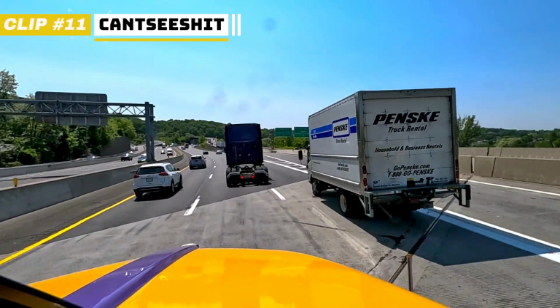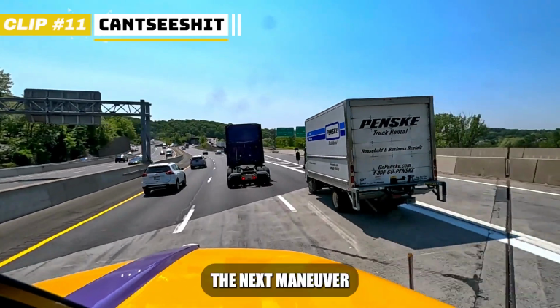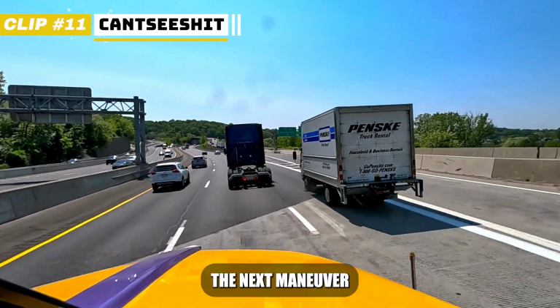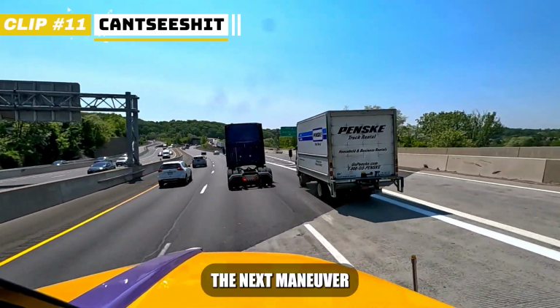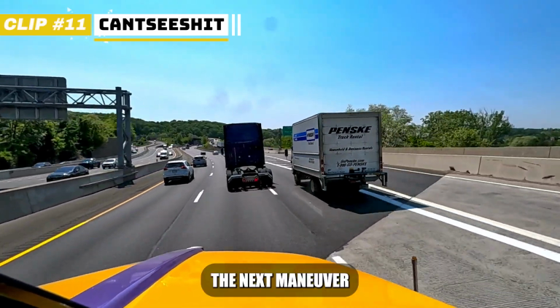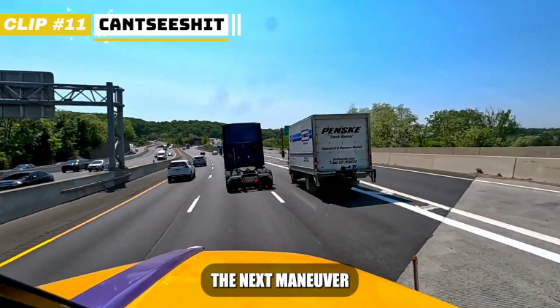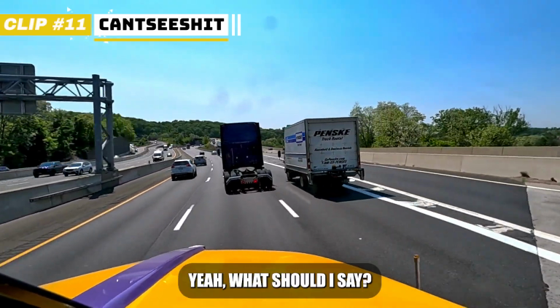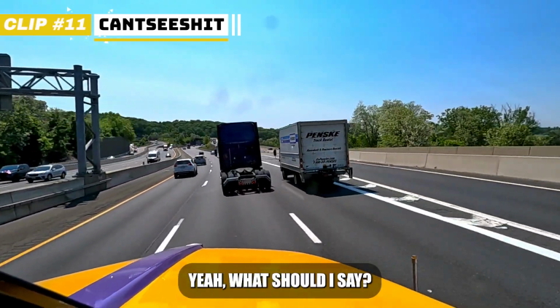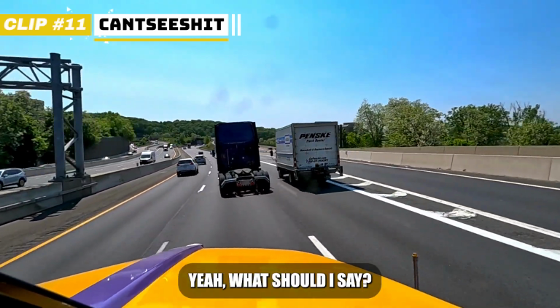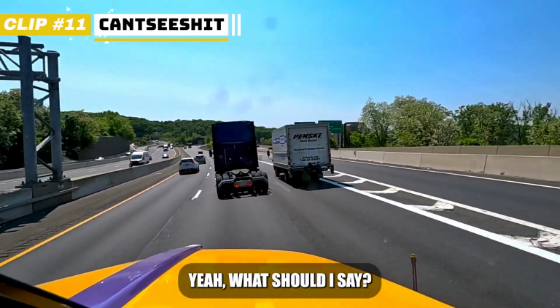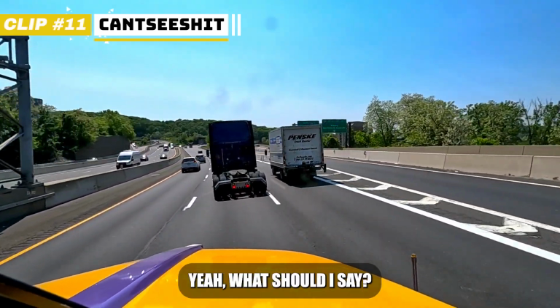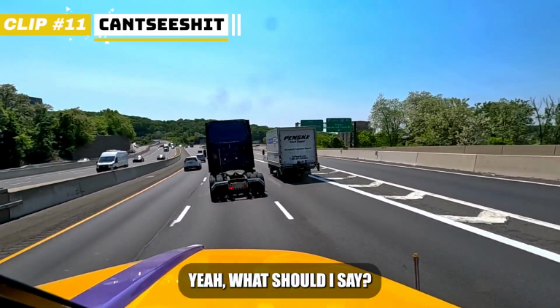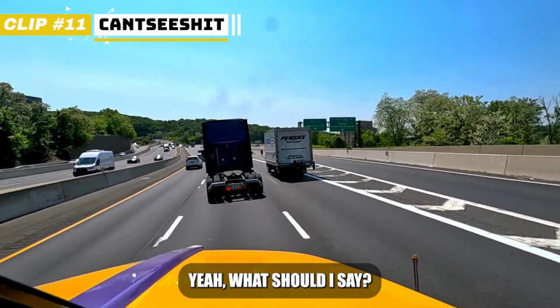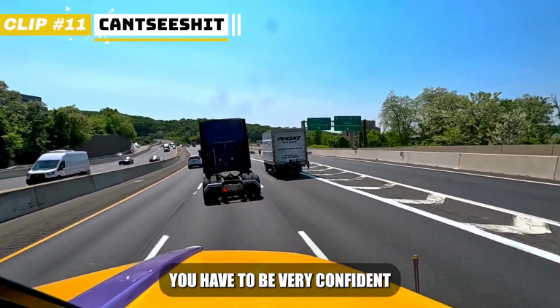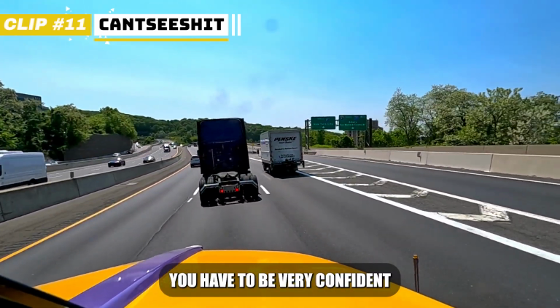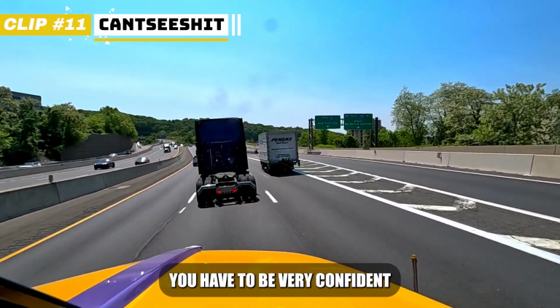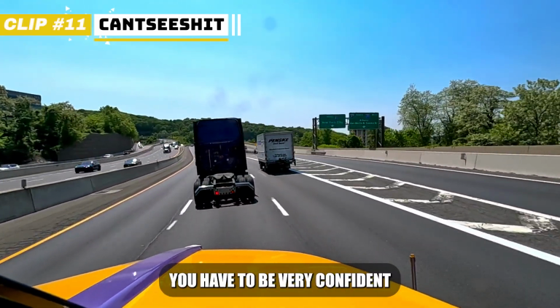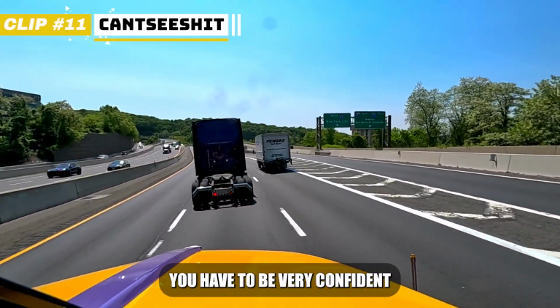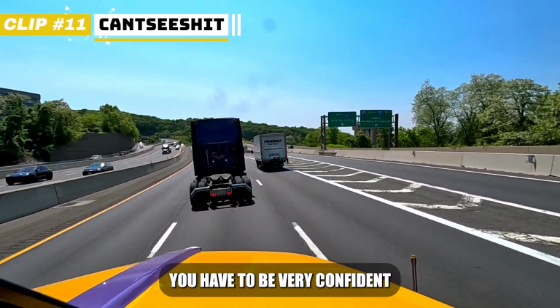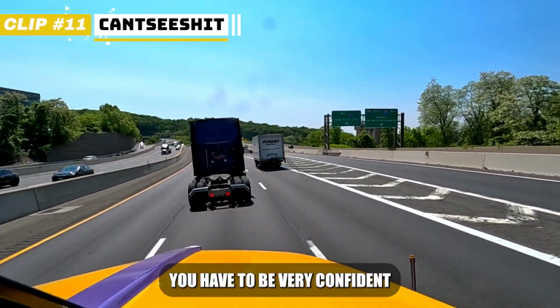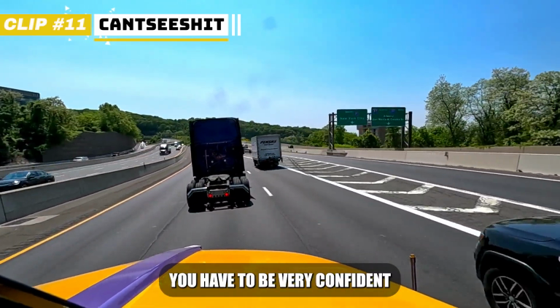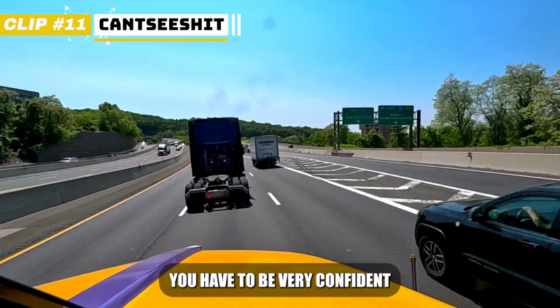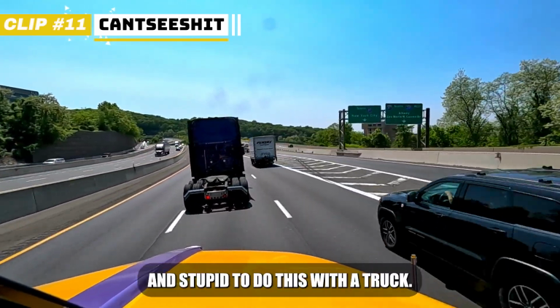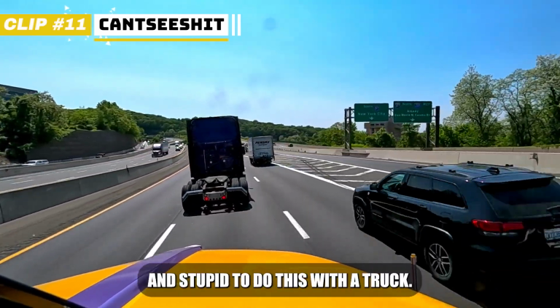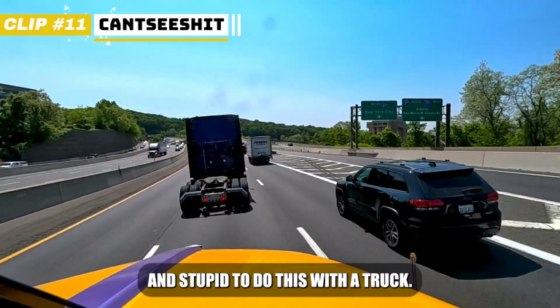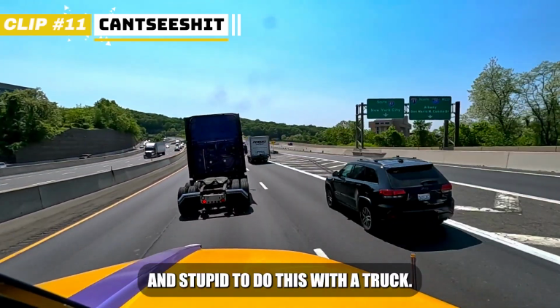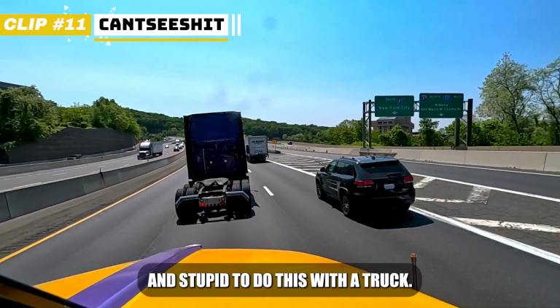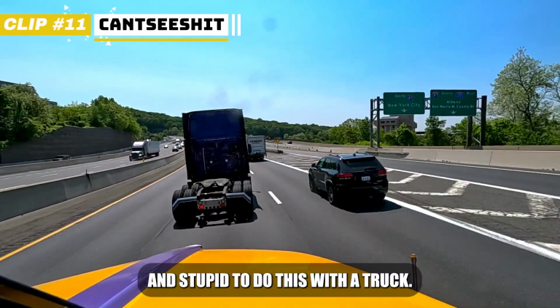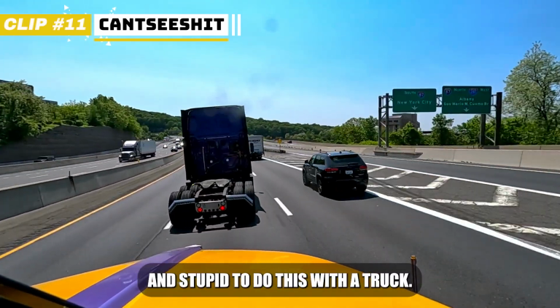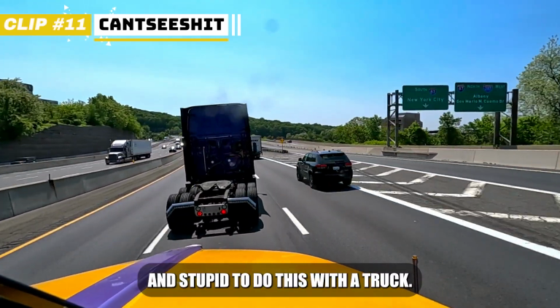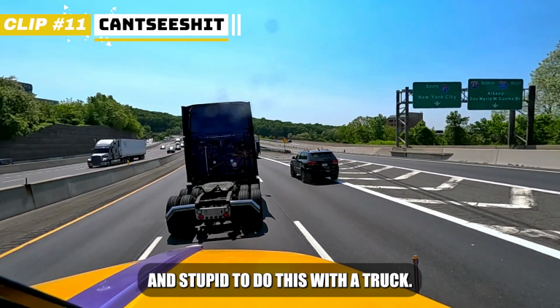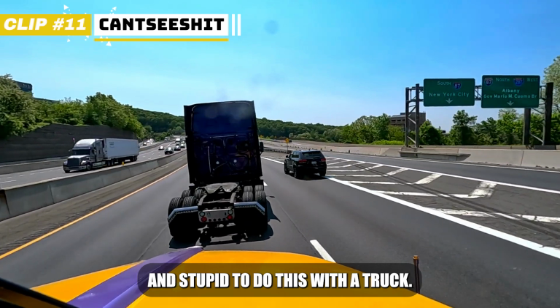The next miniway — yeah, what should I say? You have to be very confident and stupid to do this with a truck.